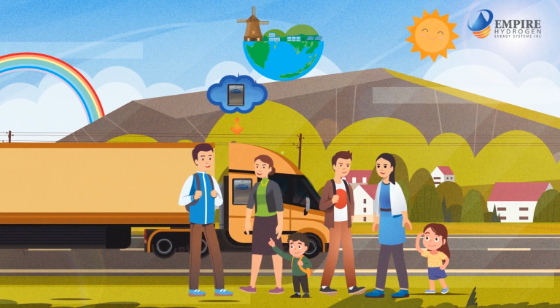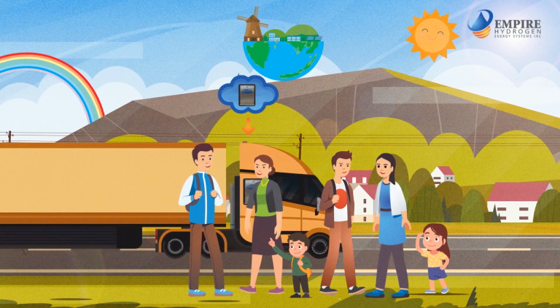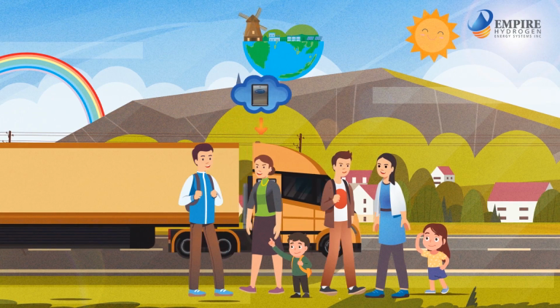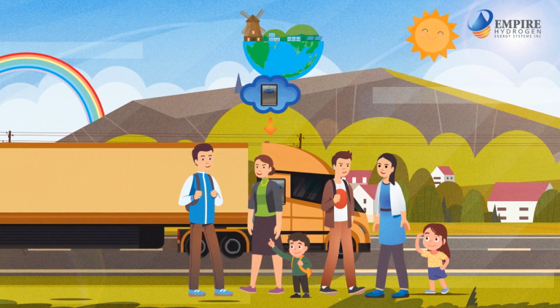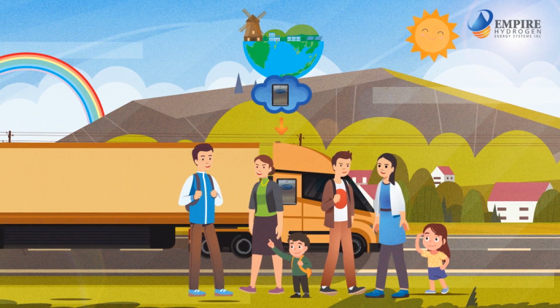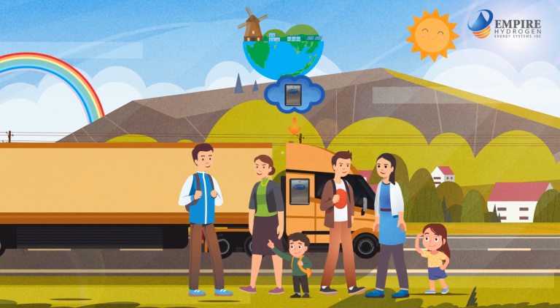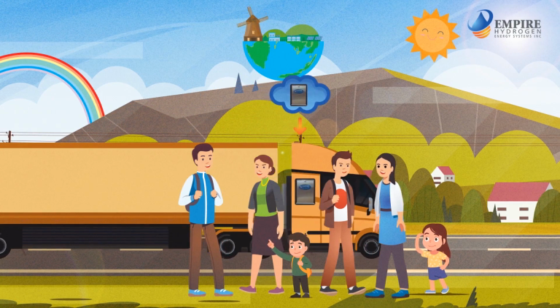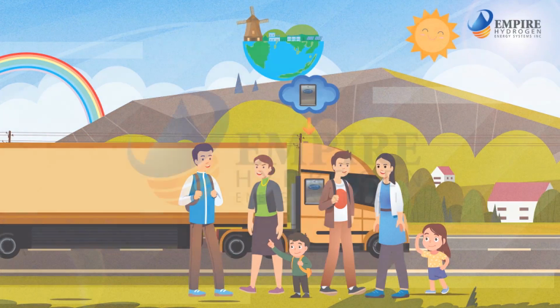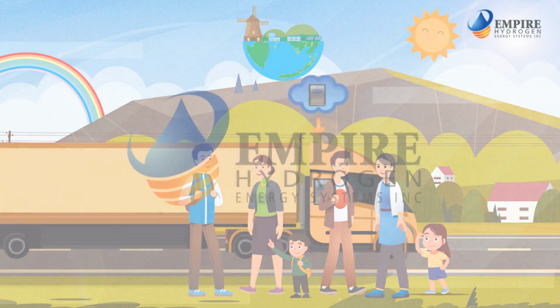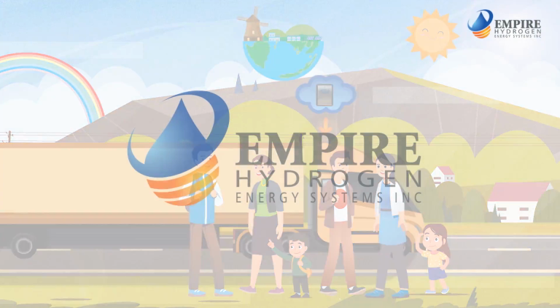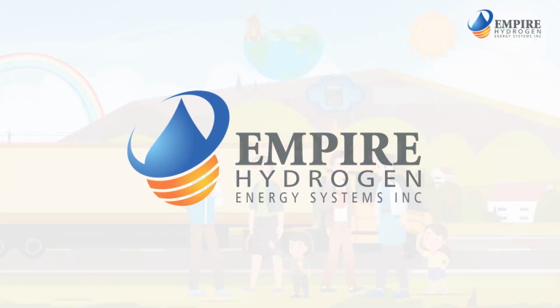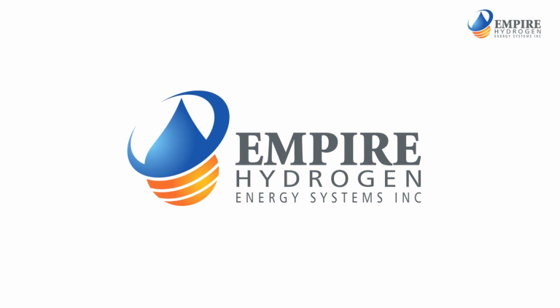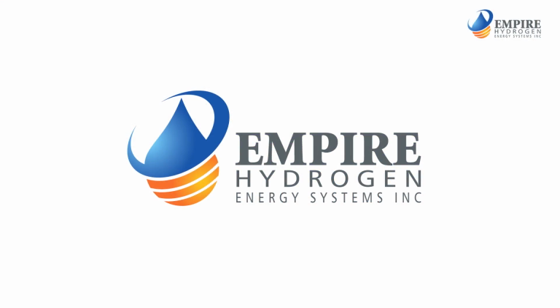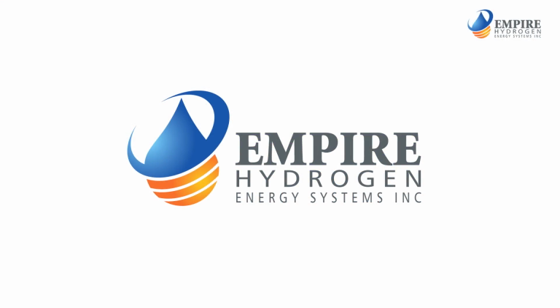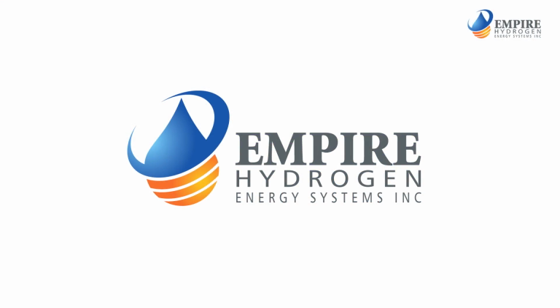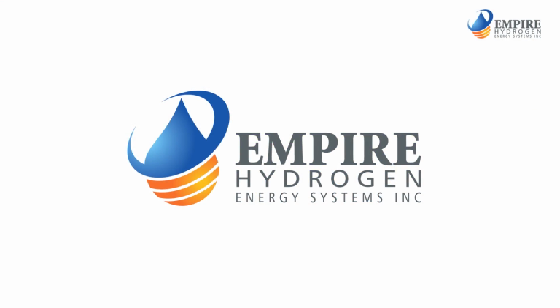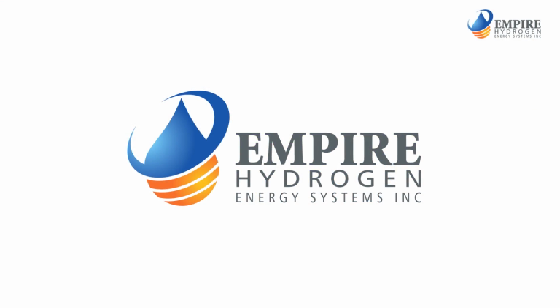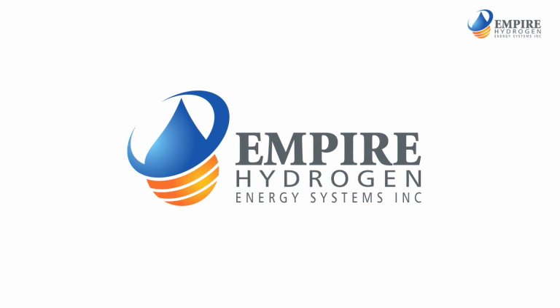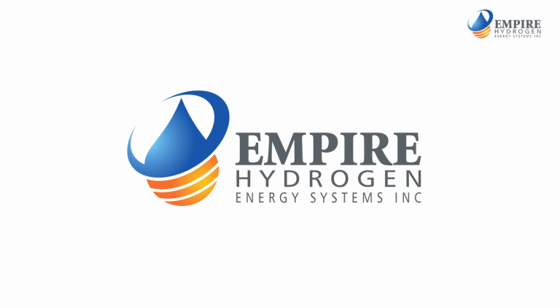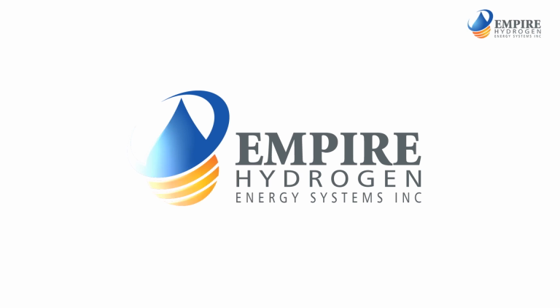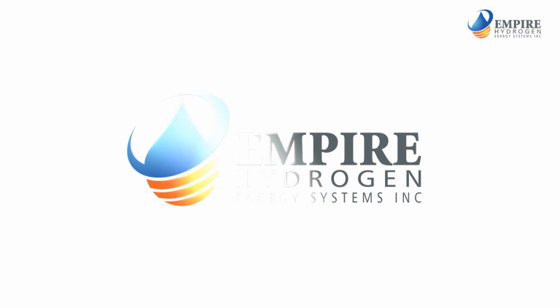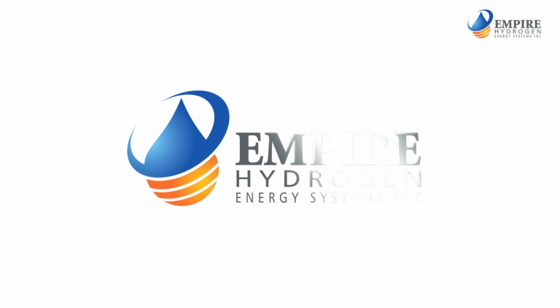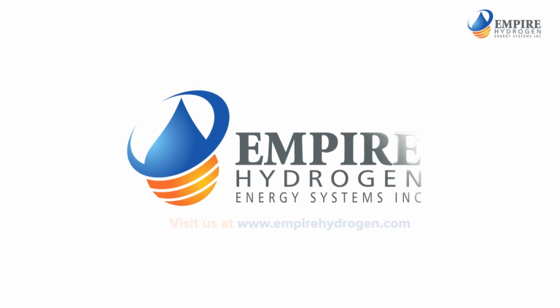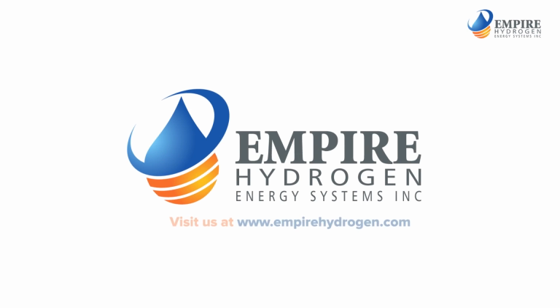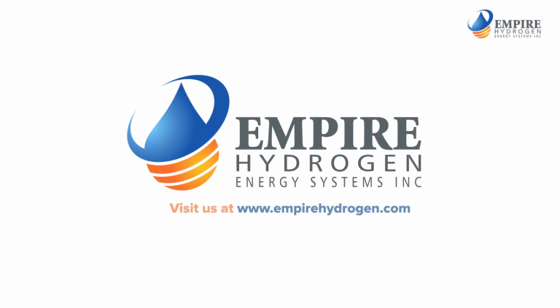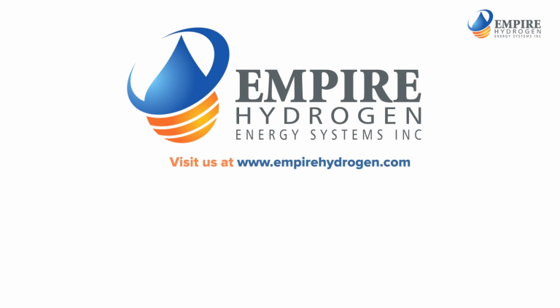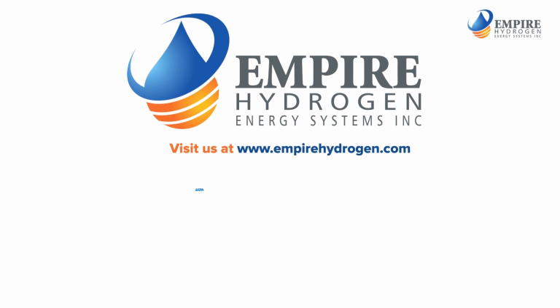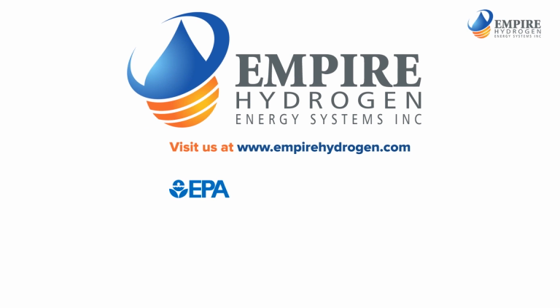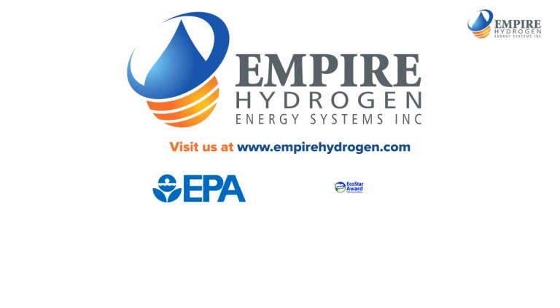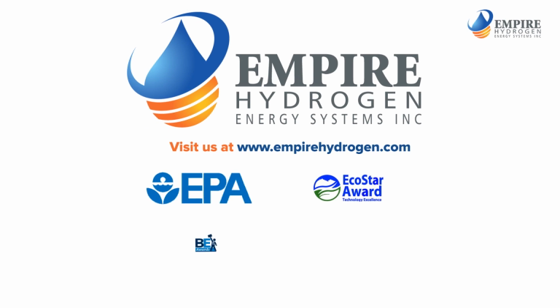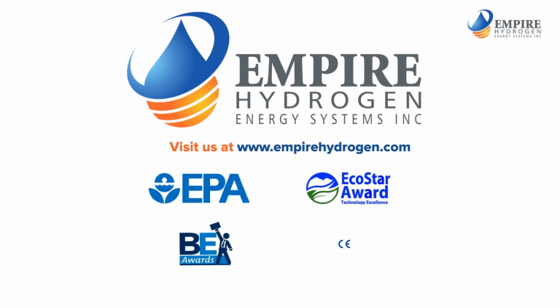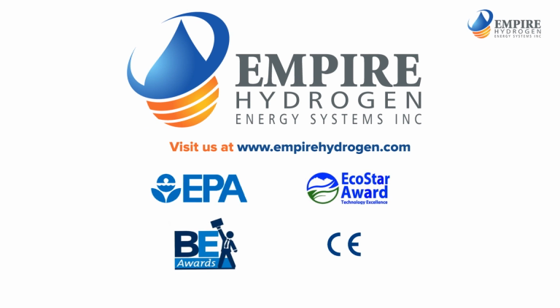To find out more about the solution, contact Empire Hydrogen Energy System.